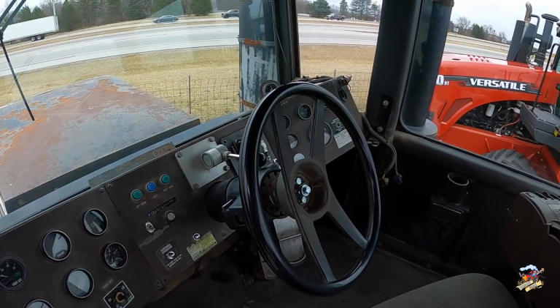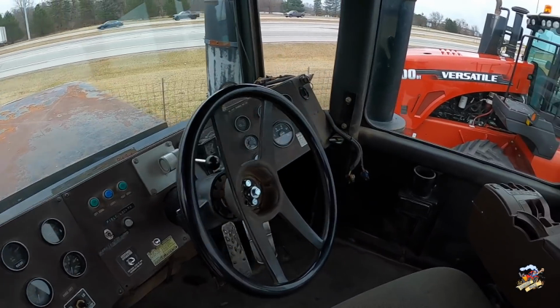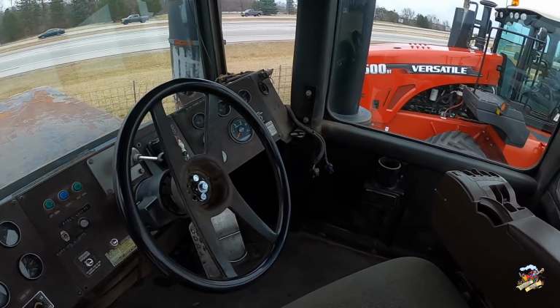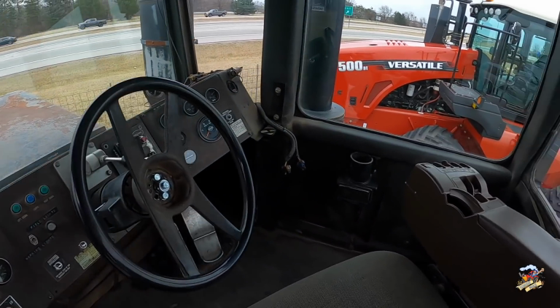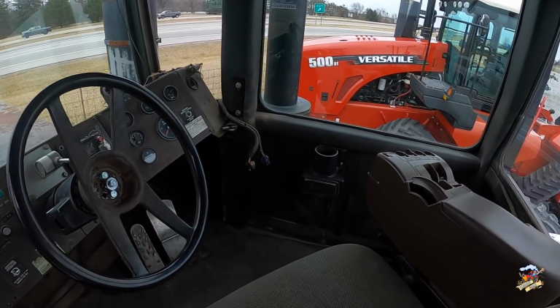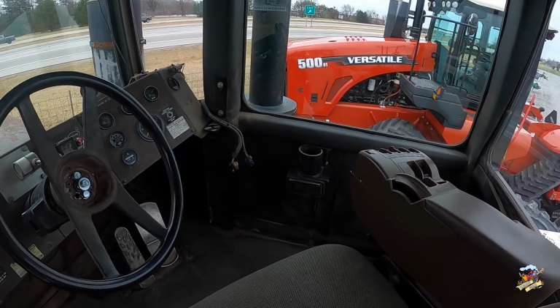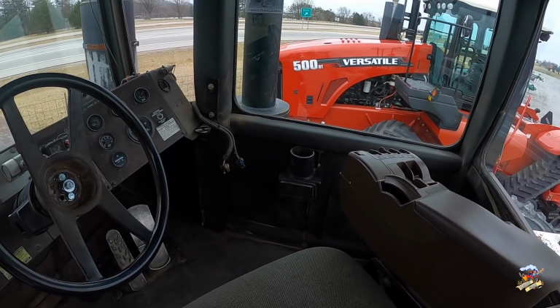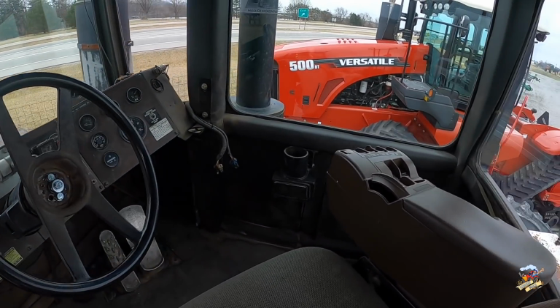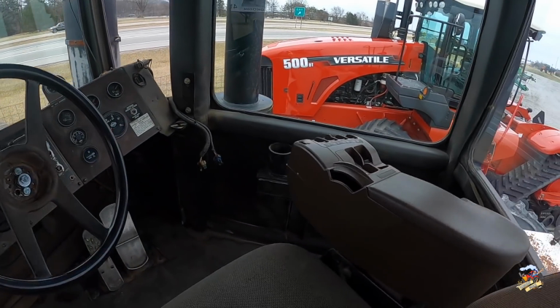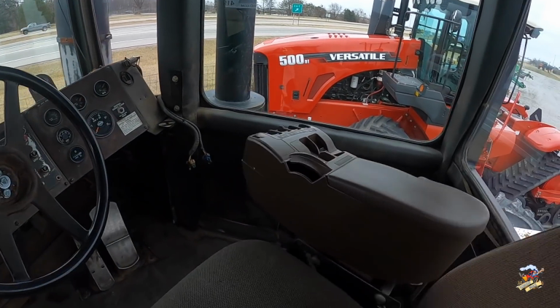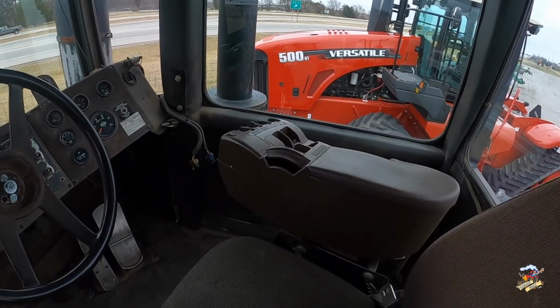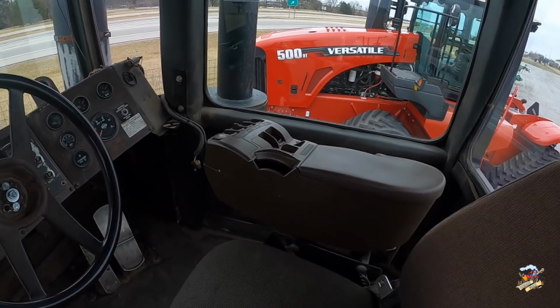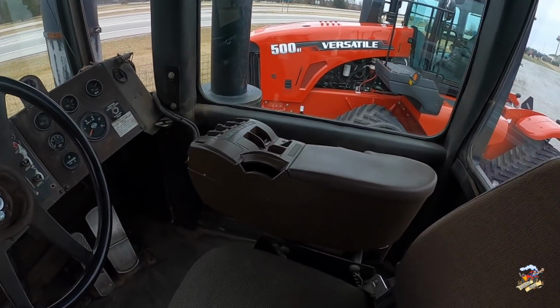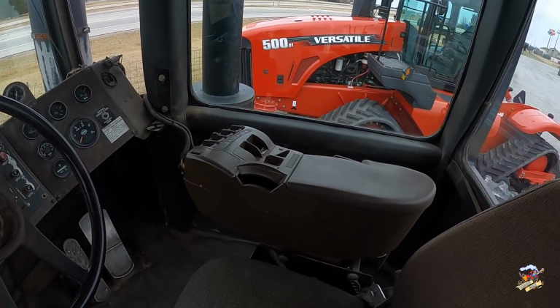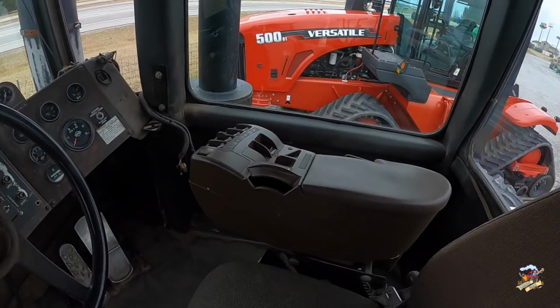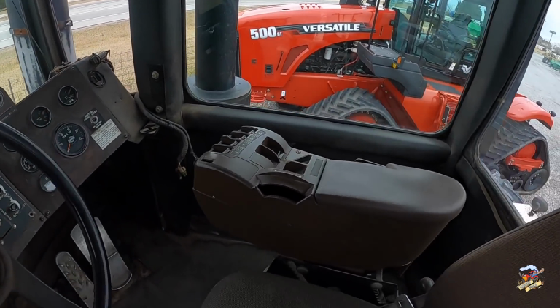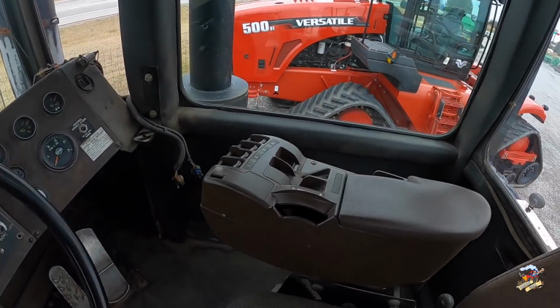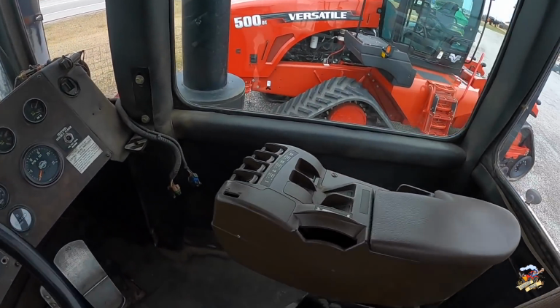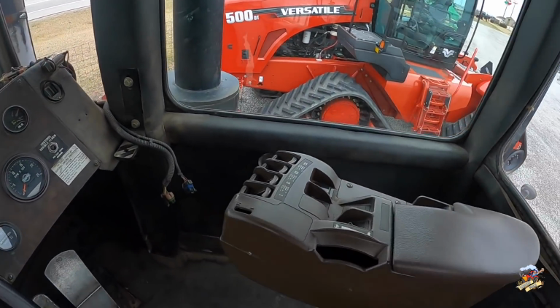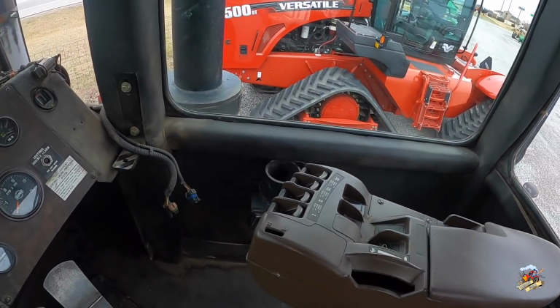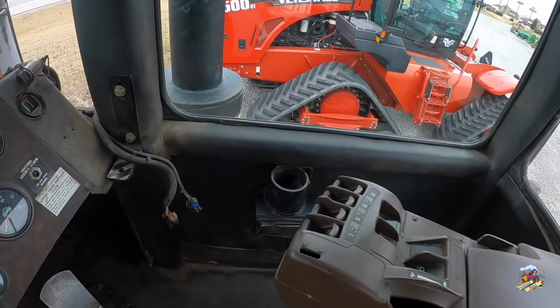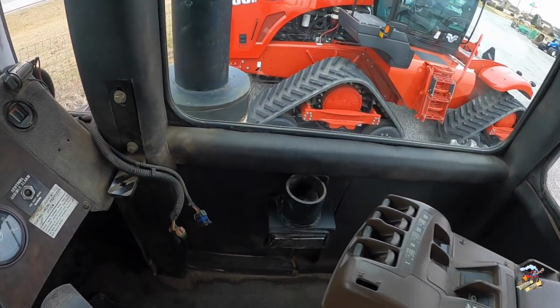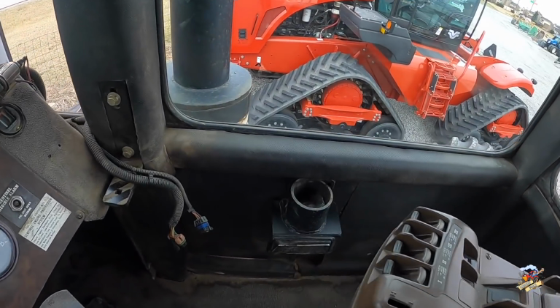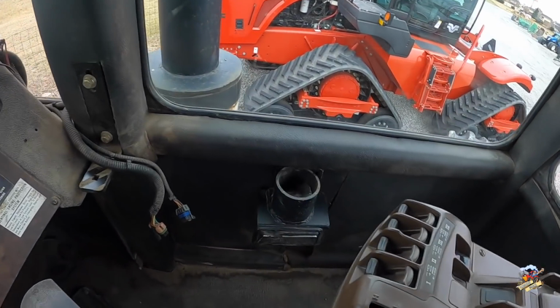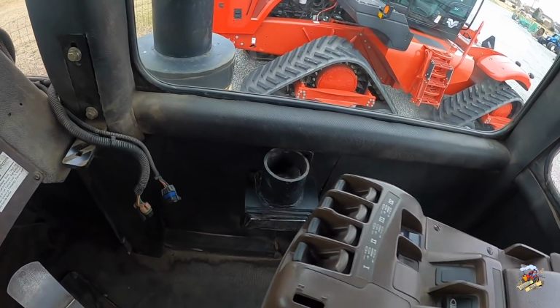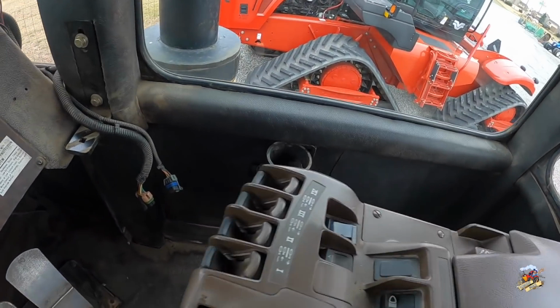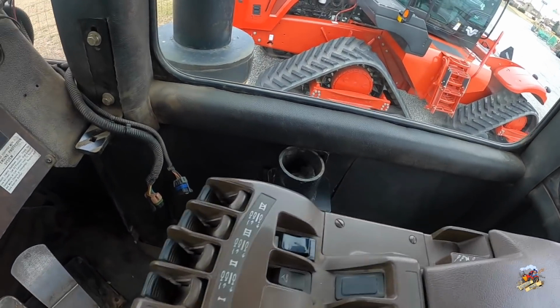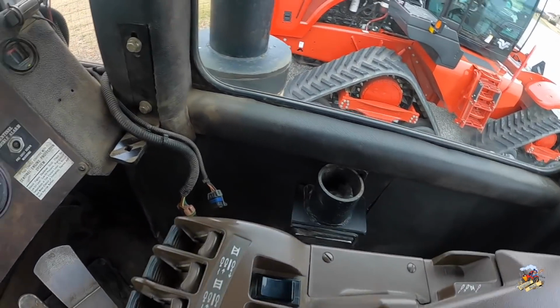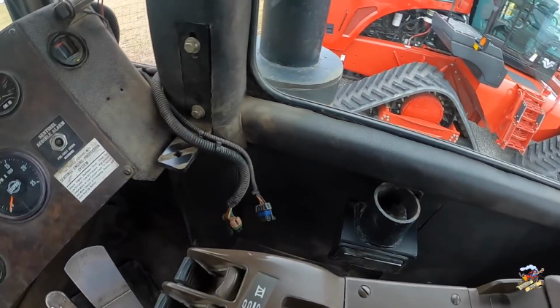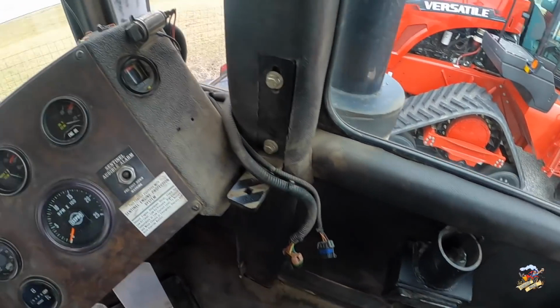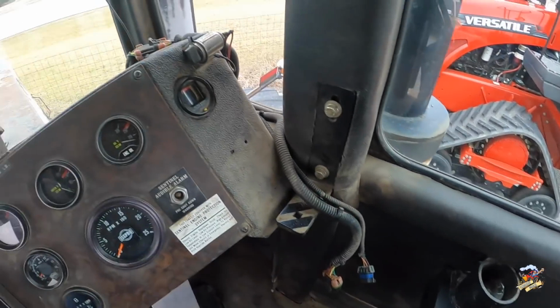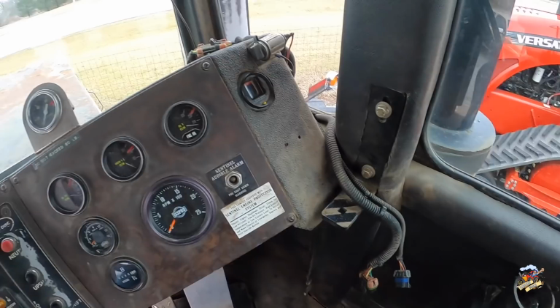Look at that — it looks like a John Deere armrest, so I think there were some modifications done to this tractor.